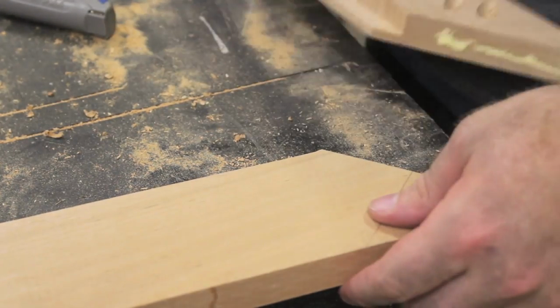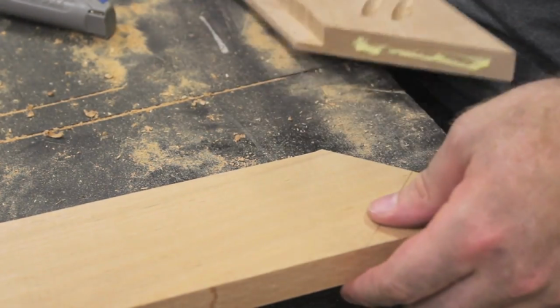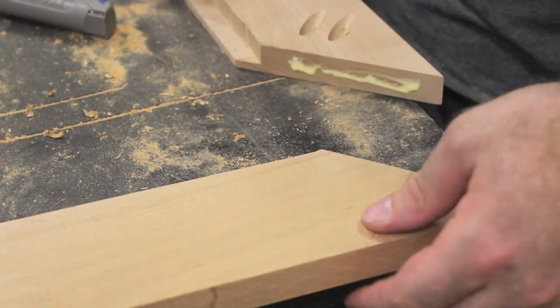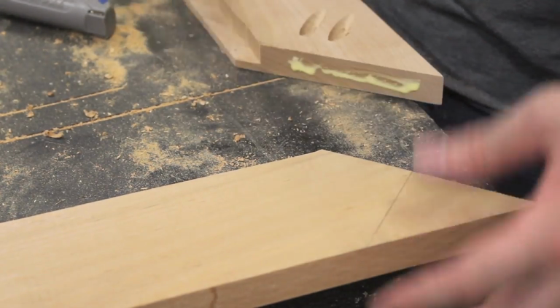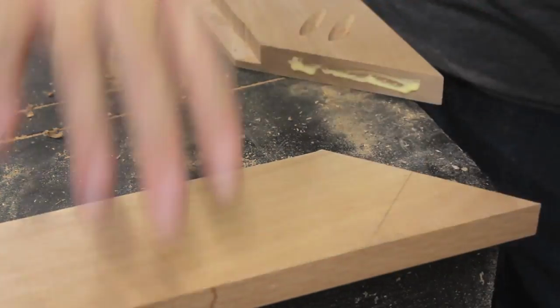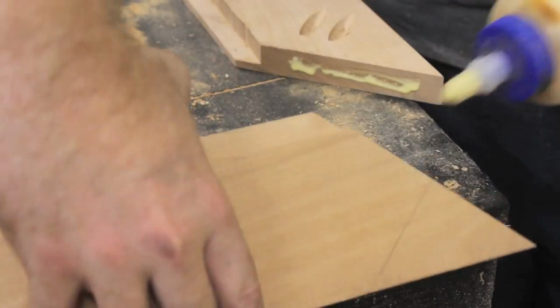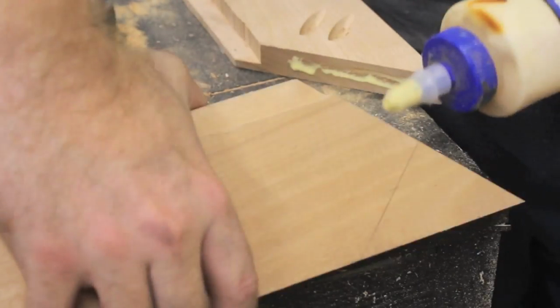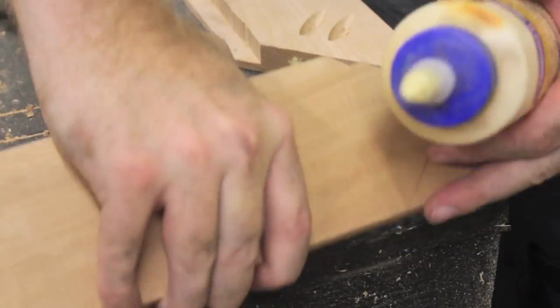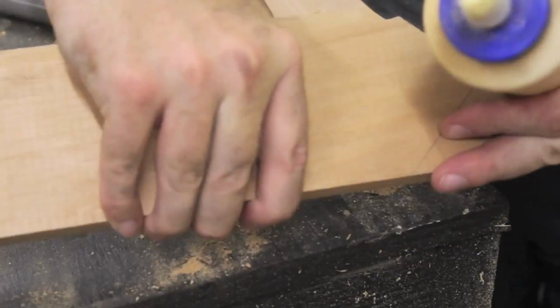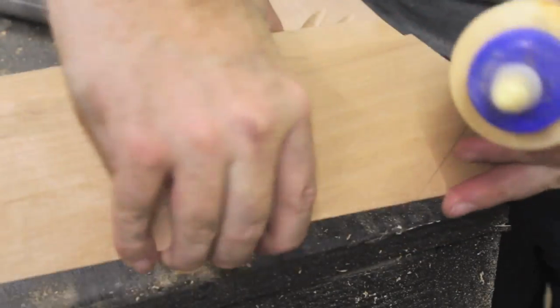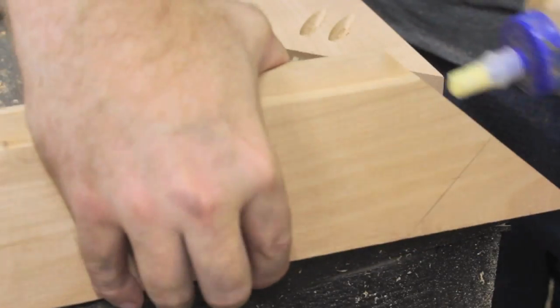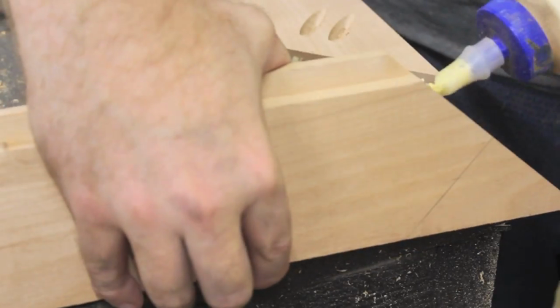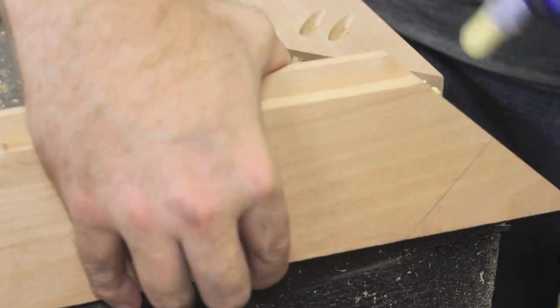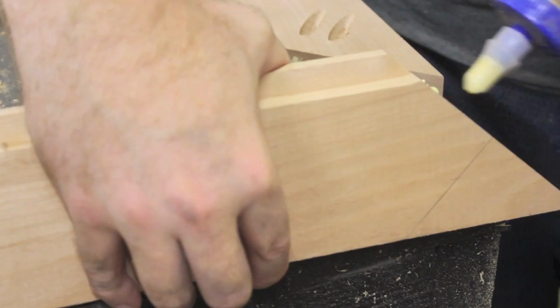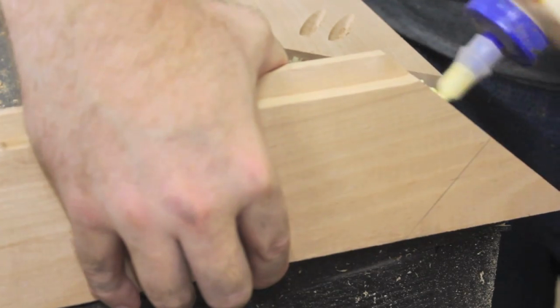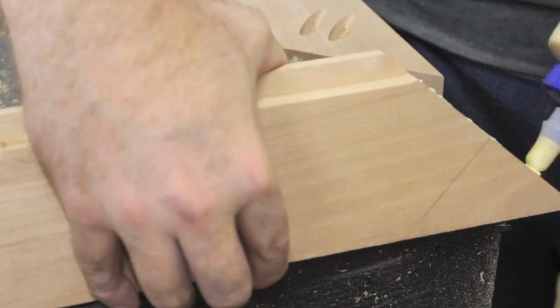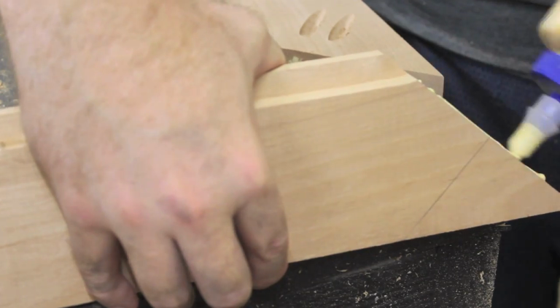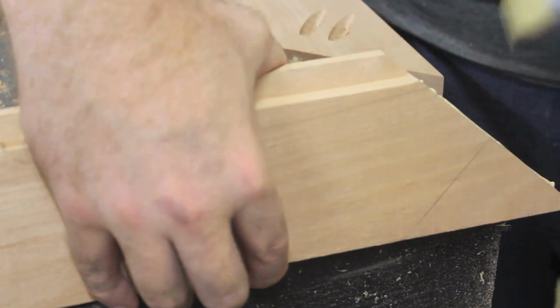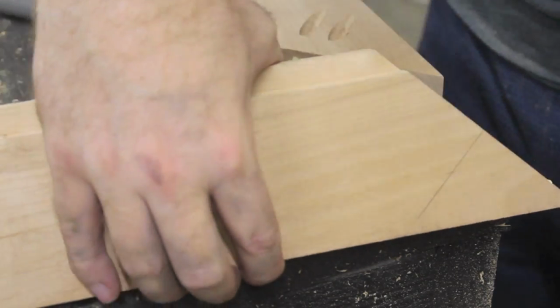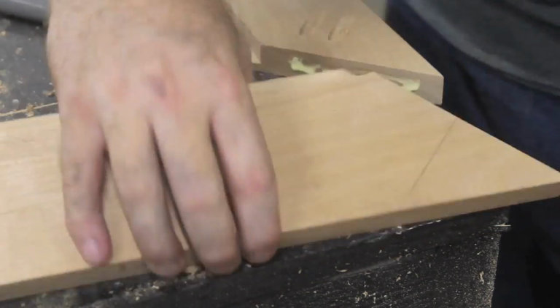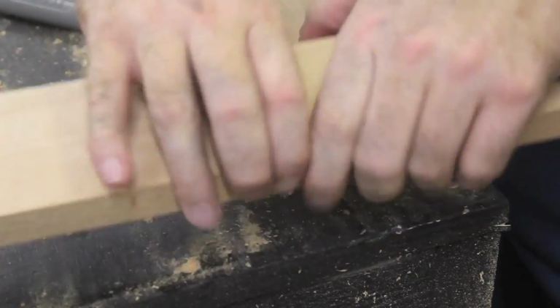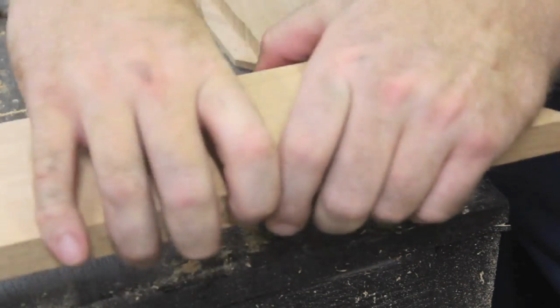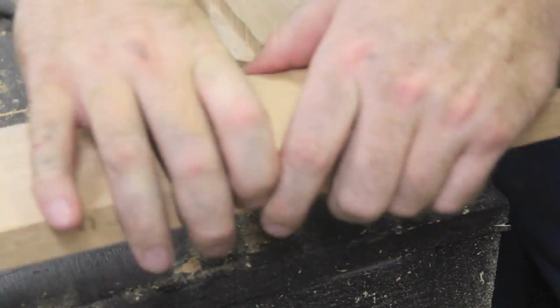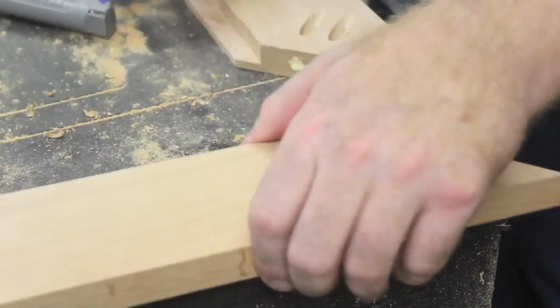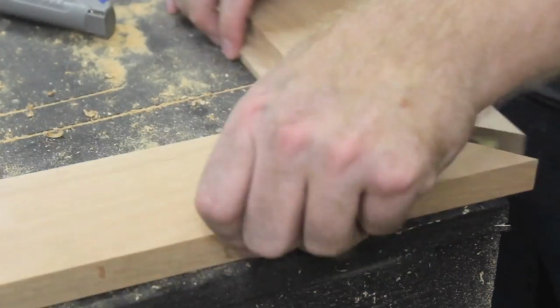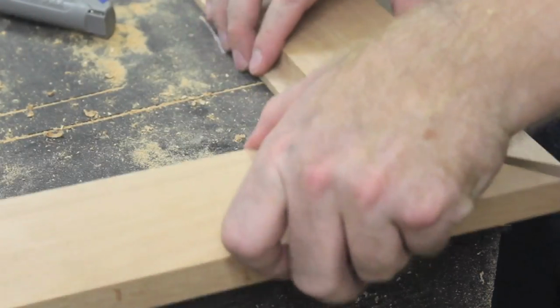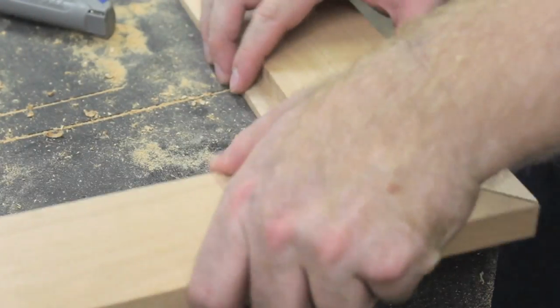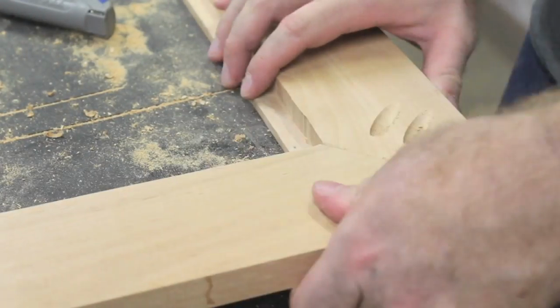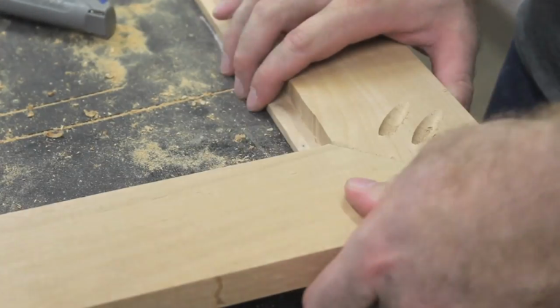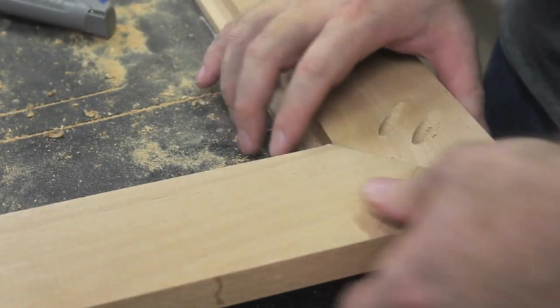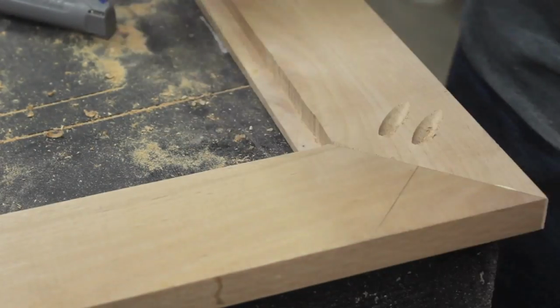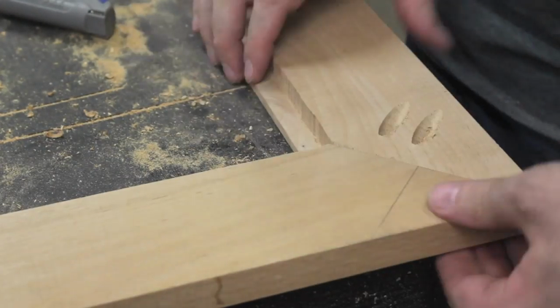This is 3-quarter inch thick hardwood, so I used 1 and a quarter inch fine thread pocket screws.